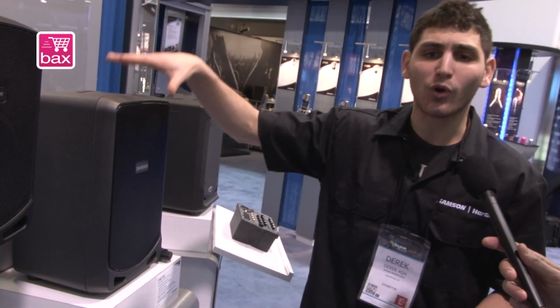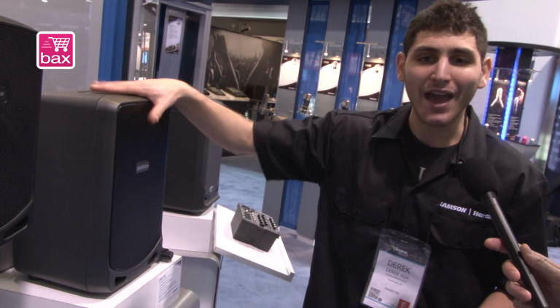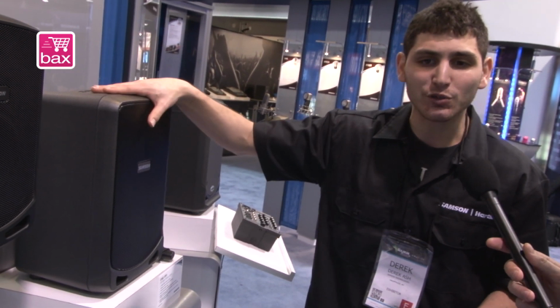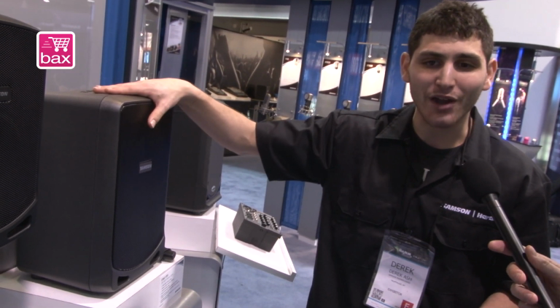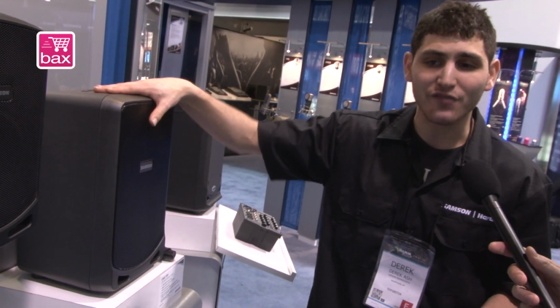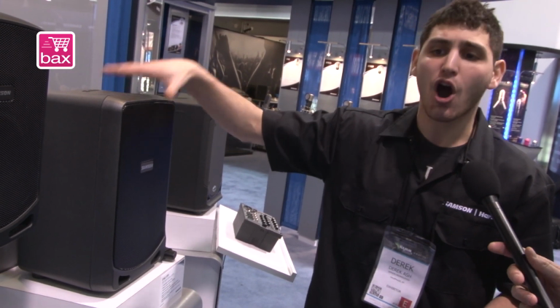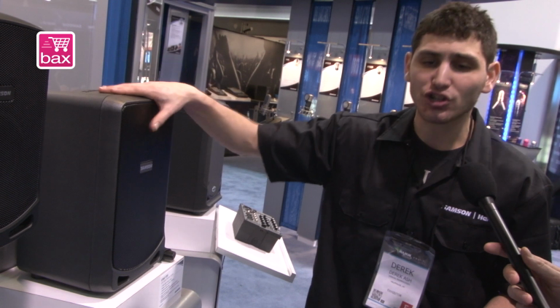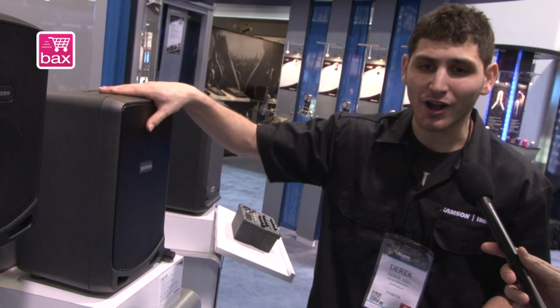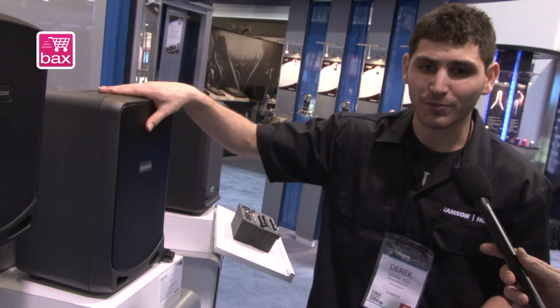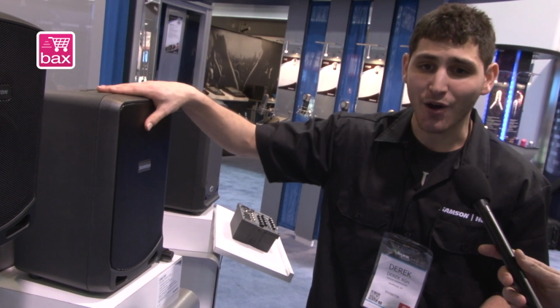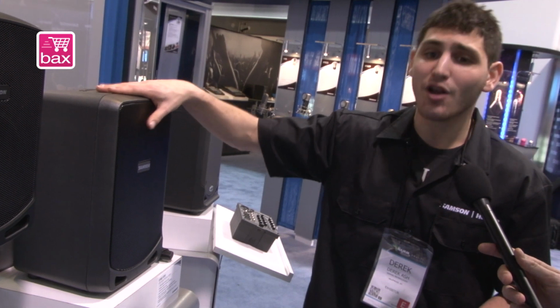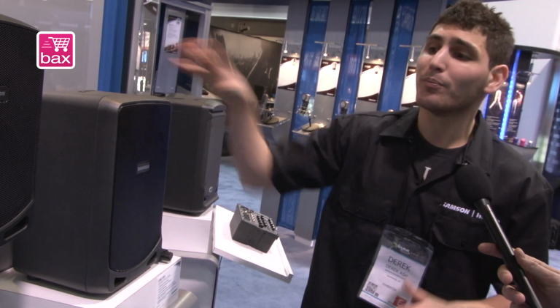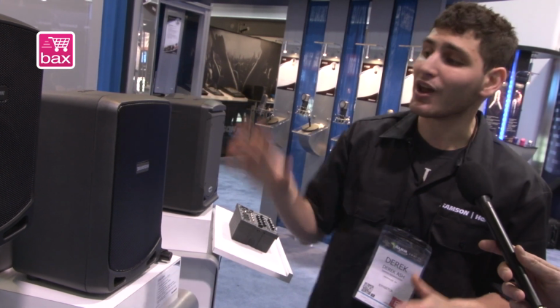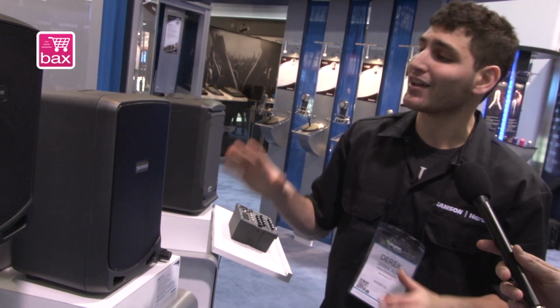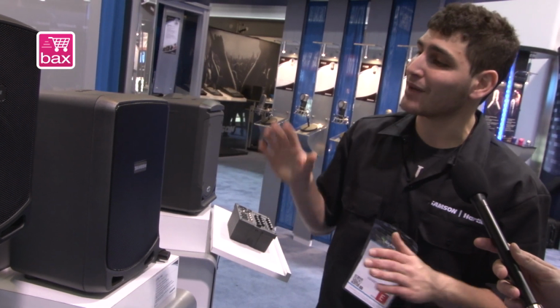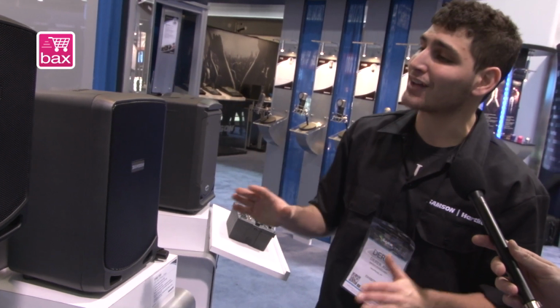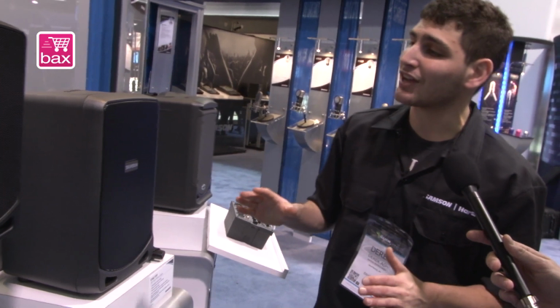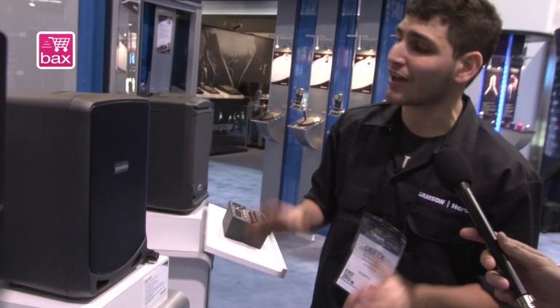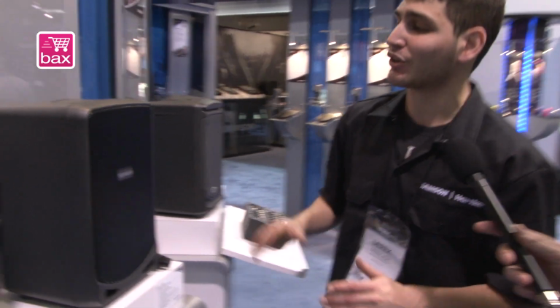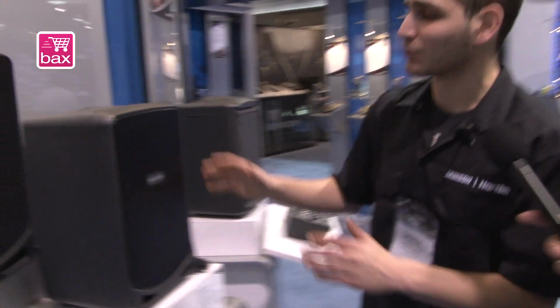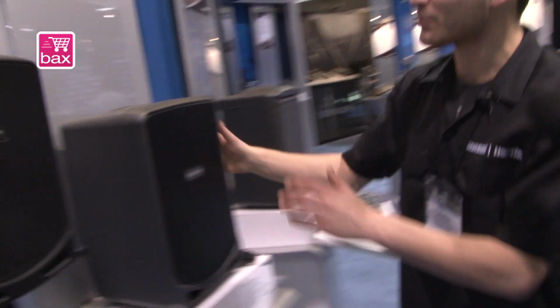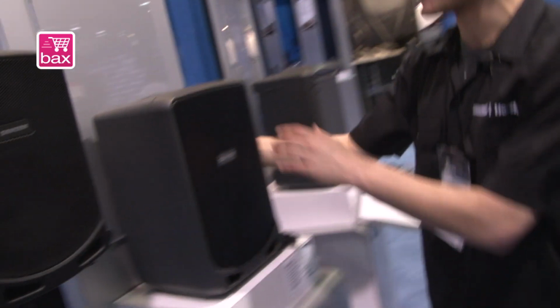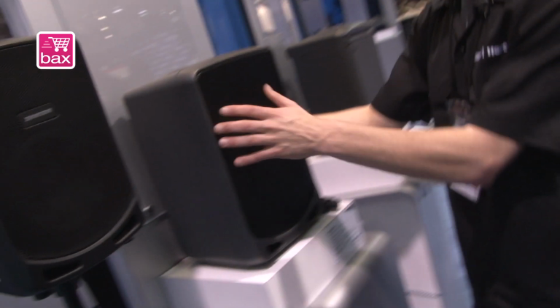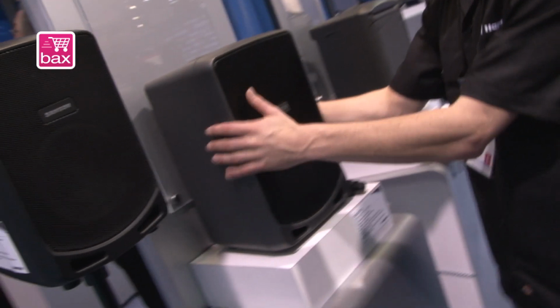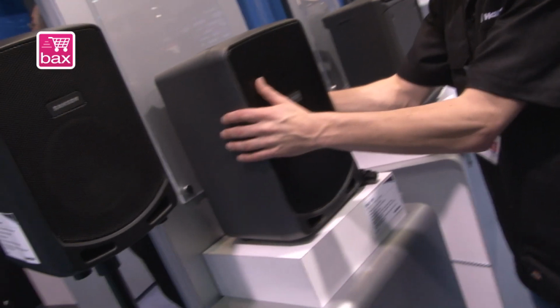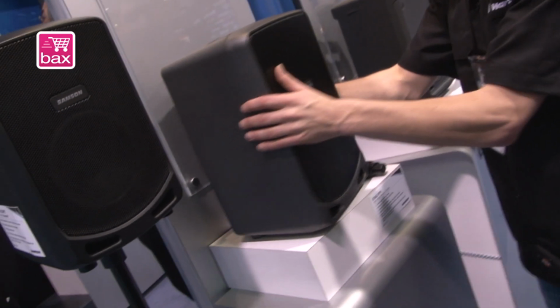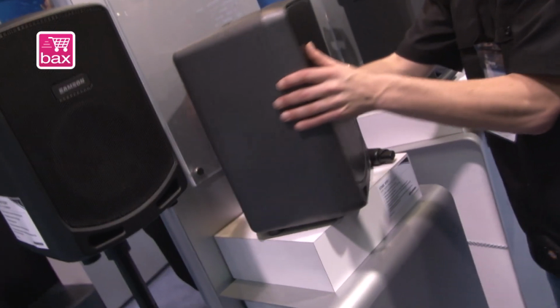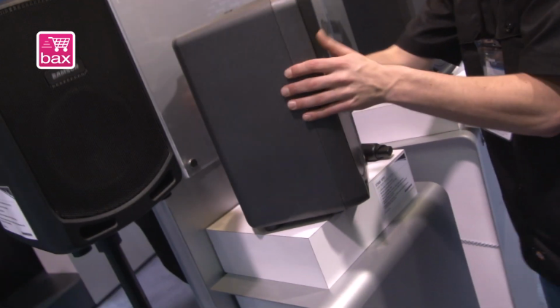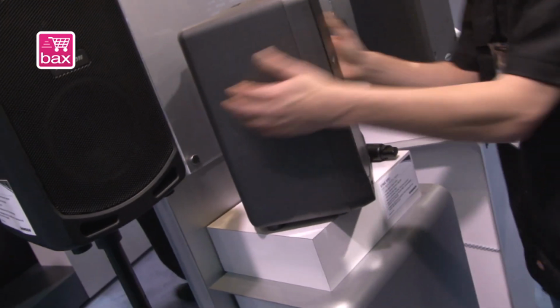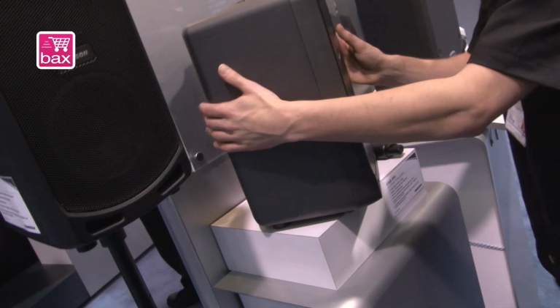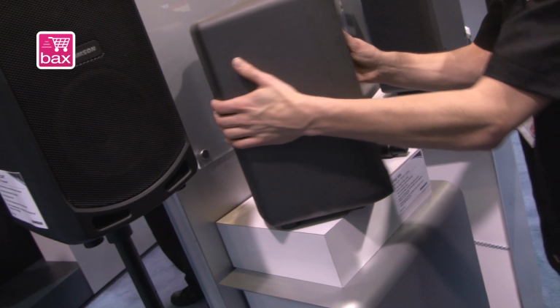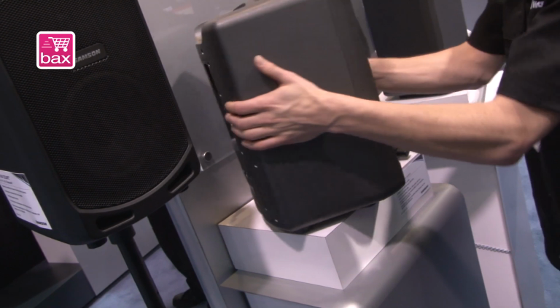So 20 hours of battery life, a hundred watts of power — but I'm not done yet, because we flip it around to the back and we've got even more features.